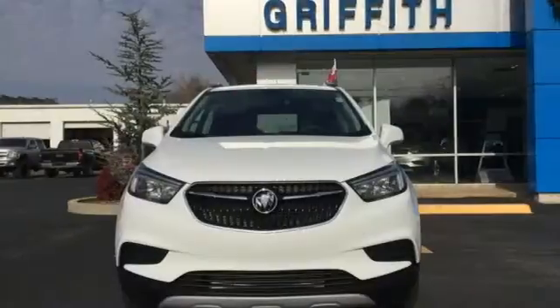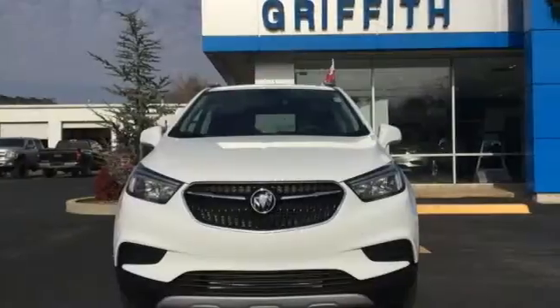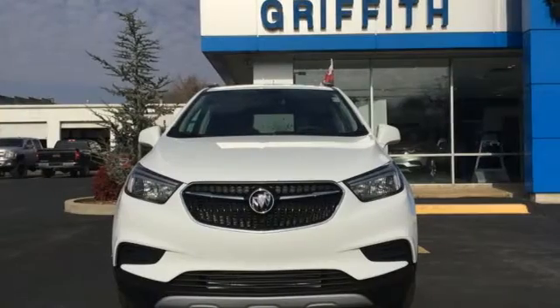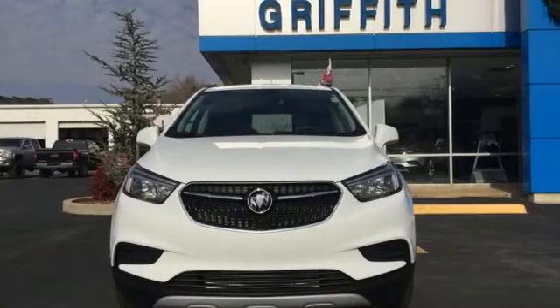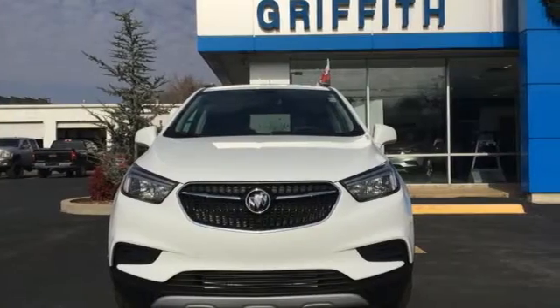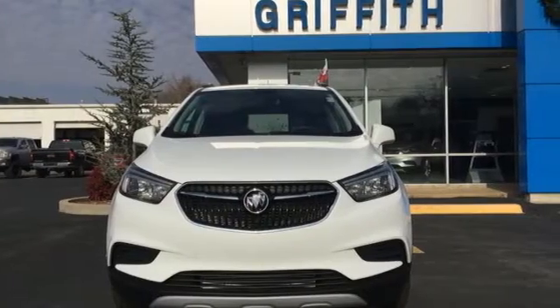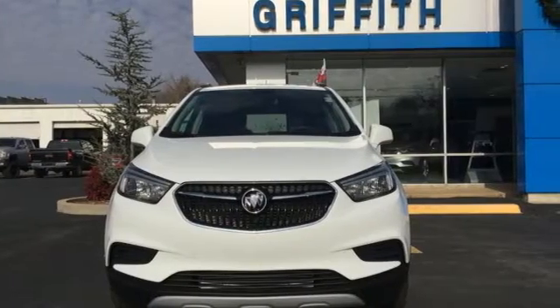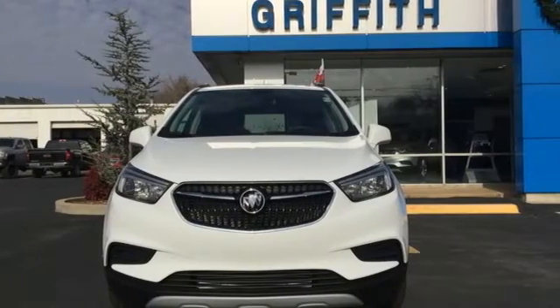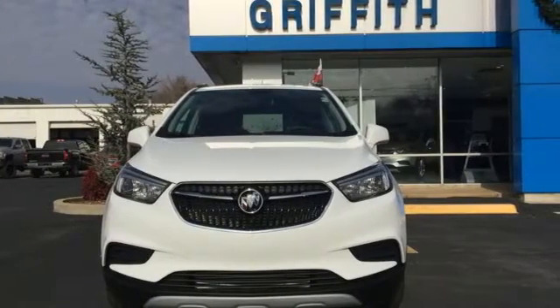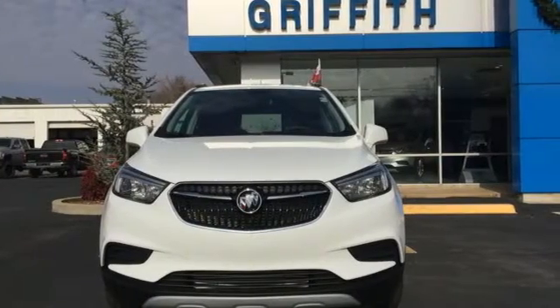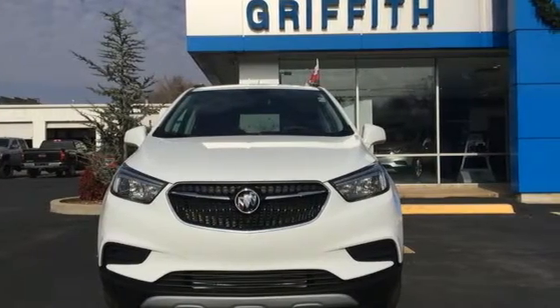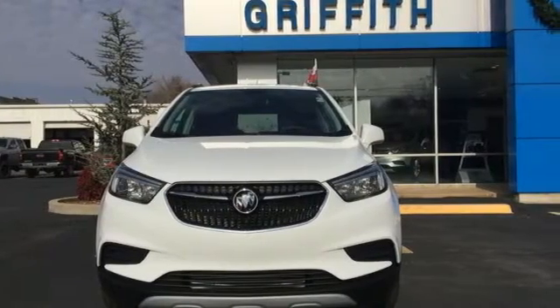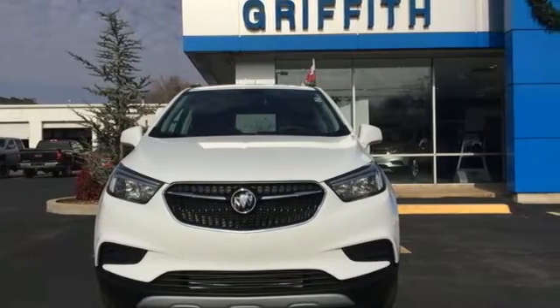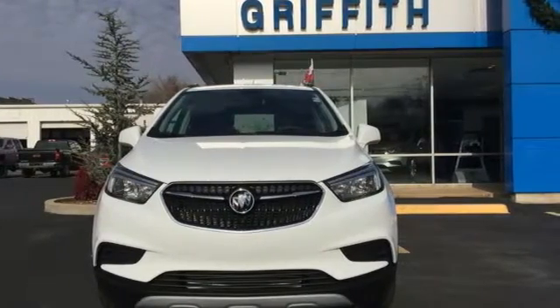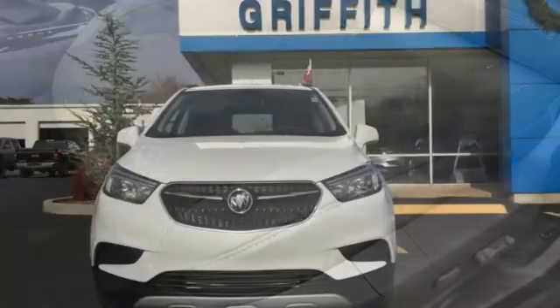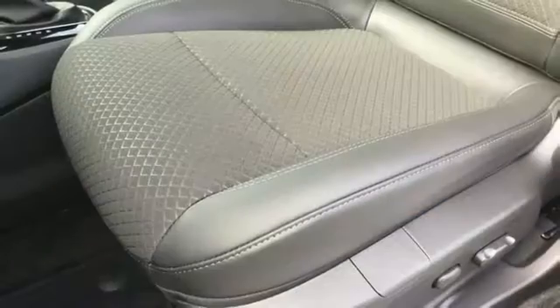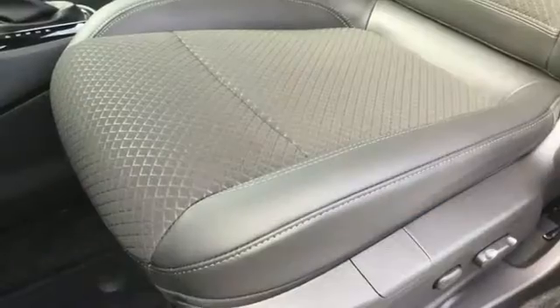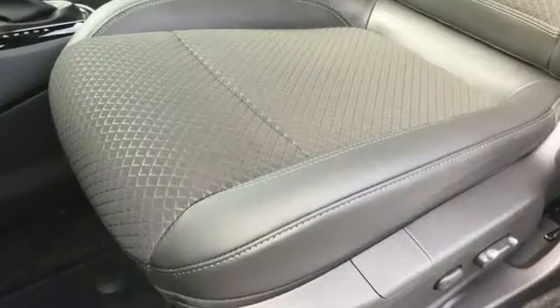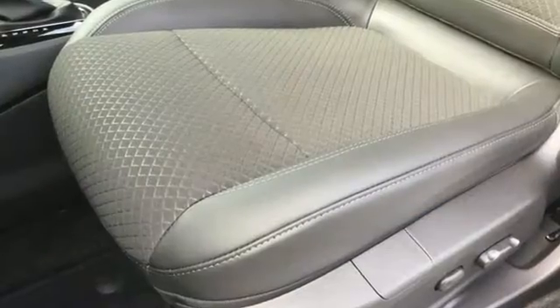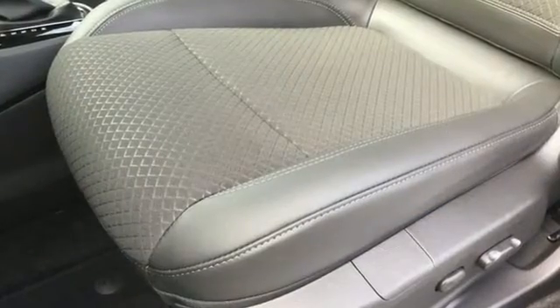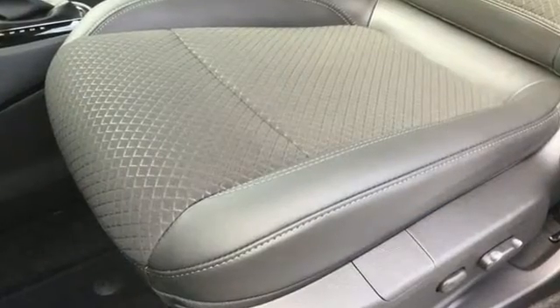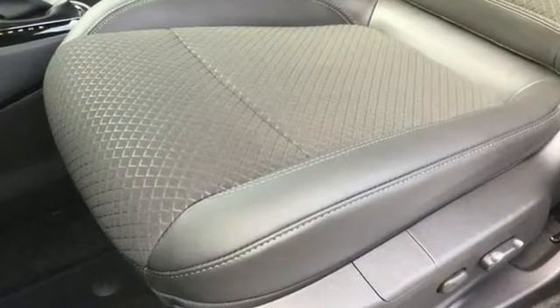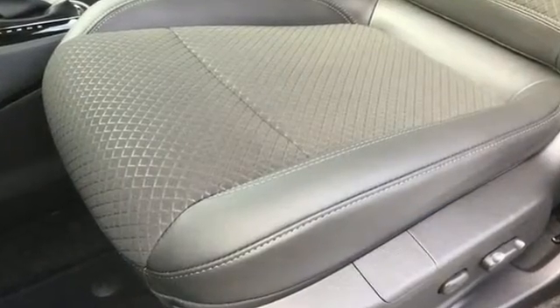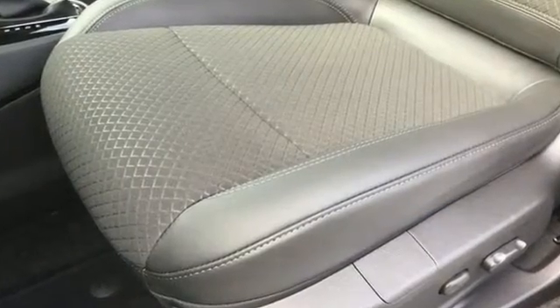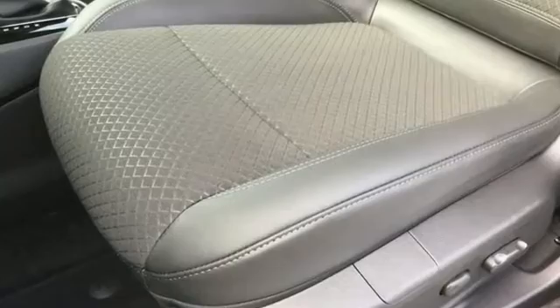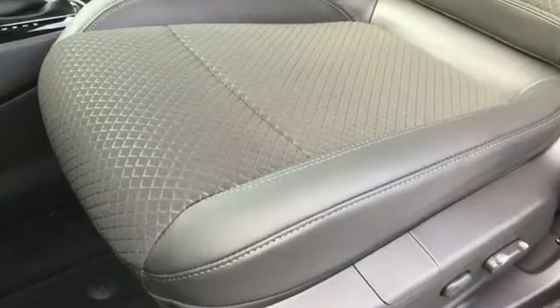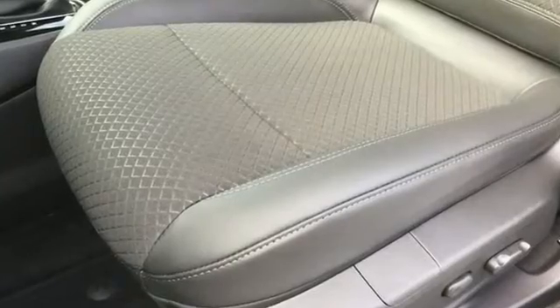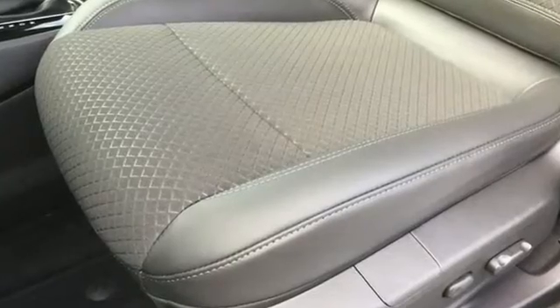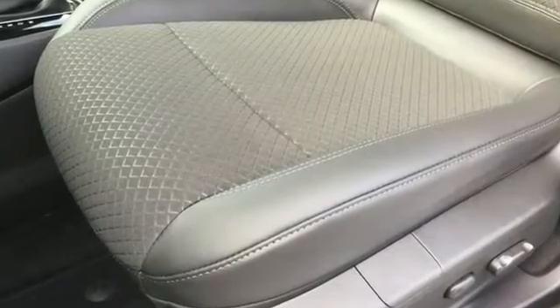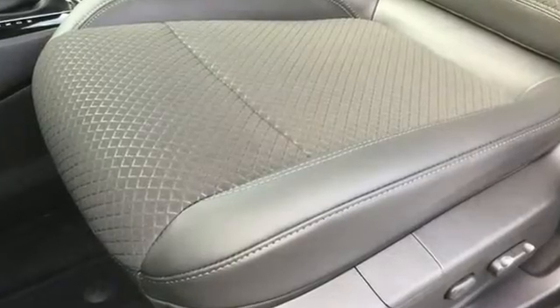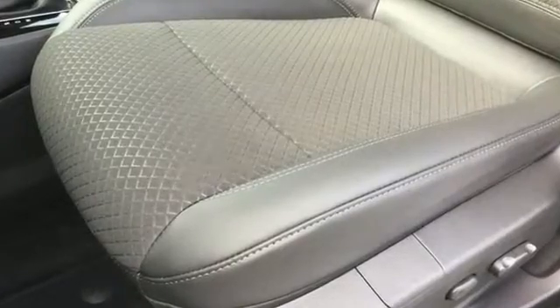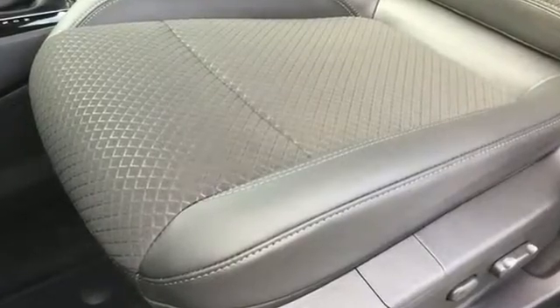Experience a different kind of luxury with a Buick. If you've been waiting for the perfect time for a test drive, the time is now. Experience it today.